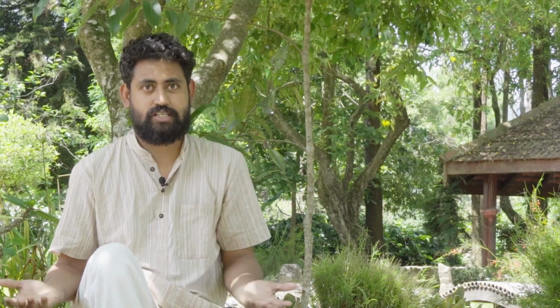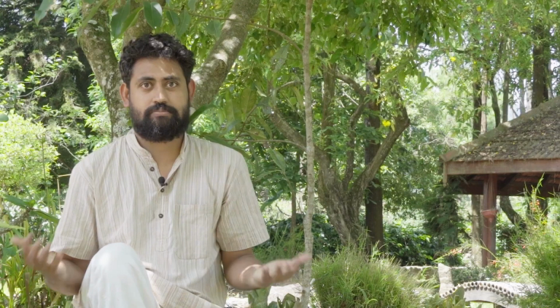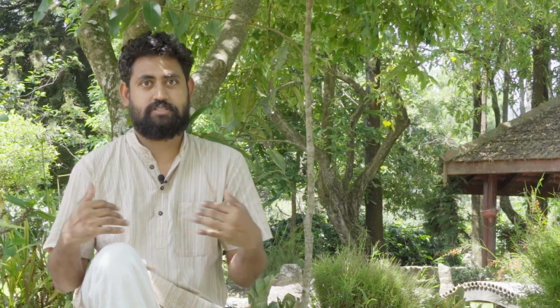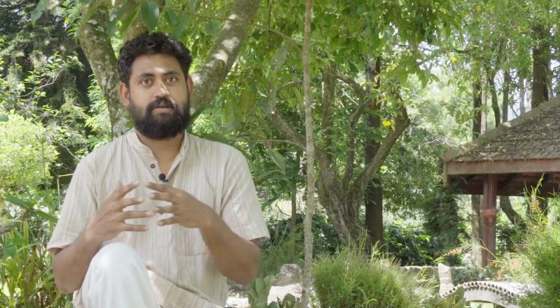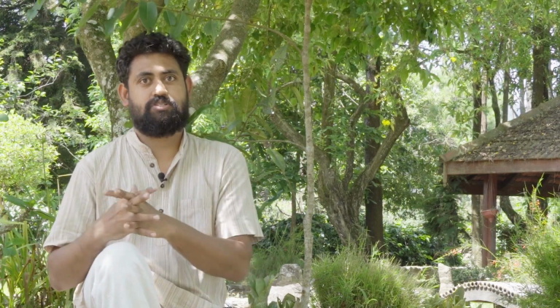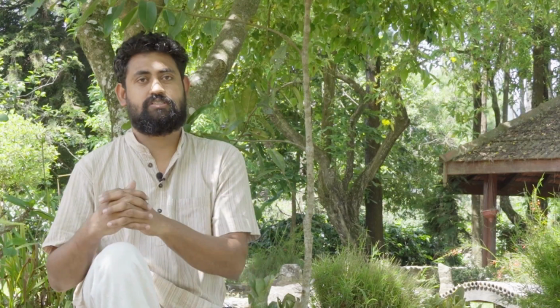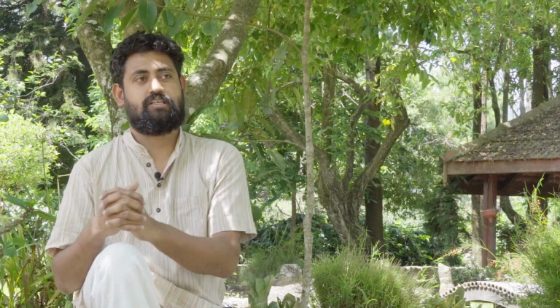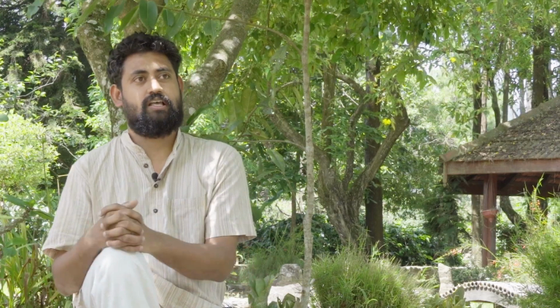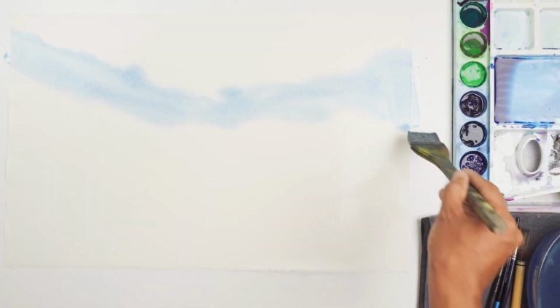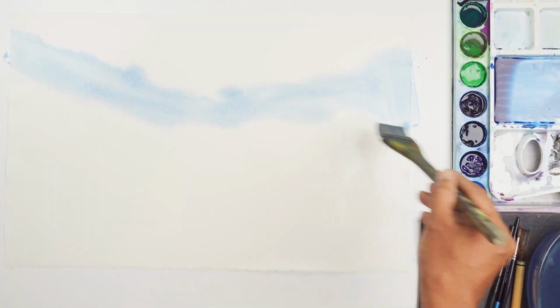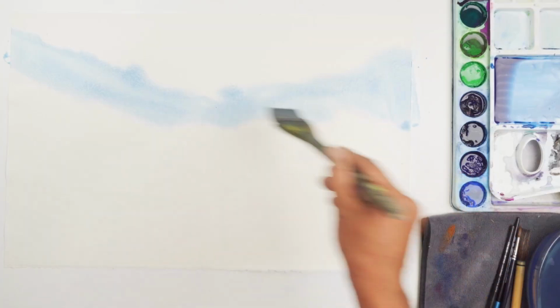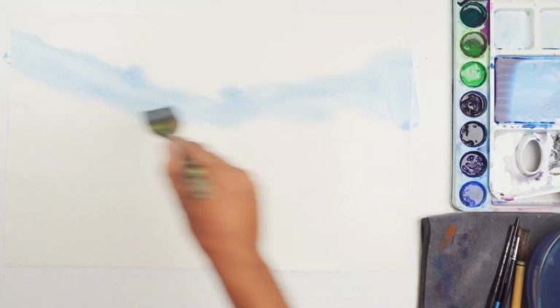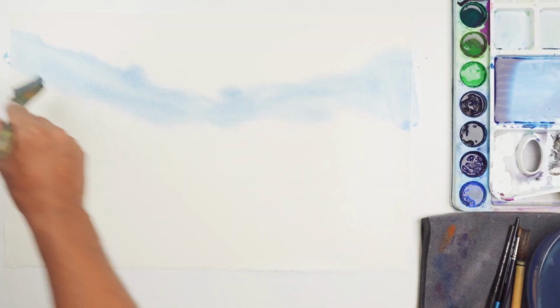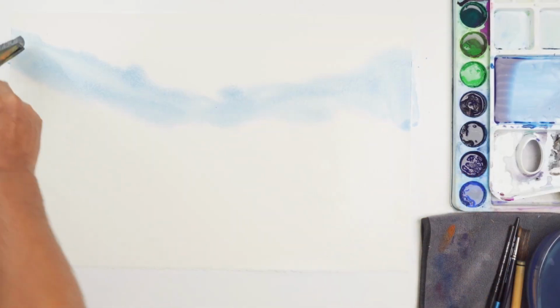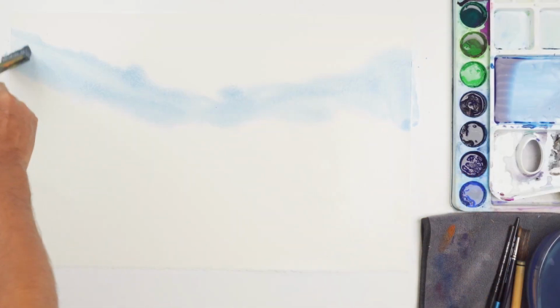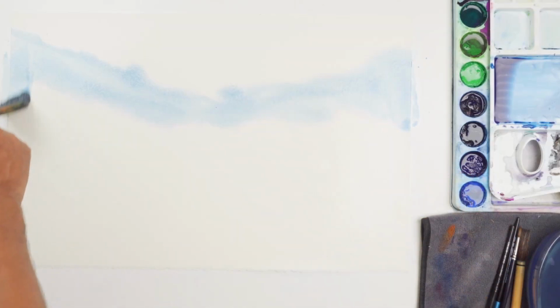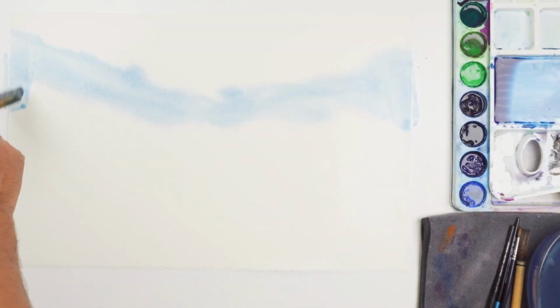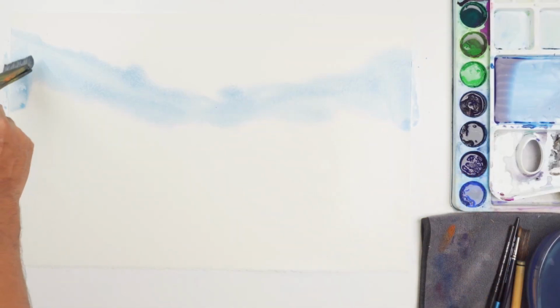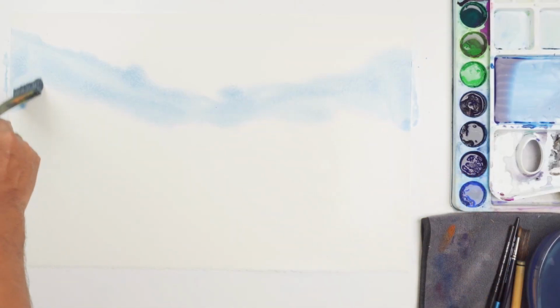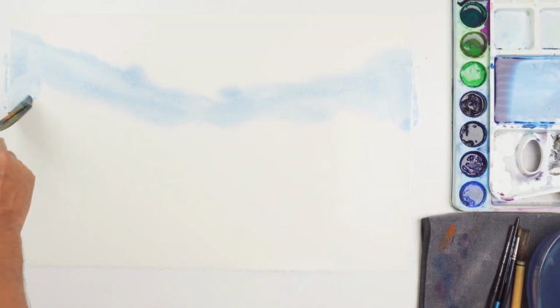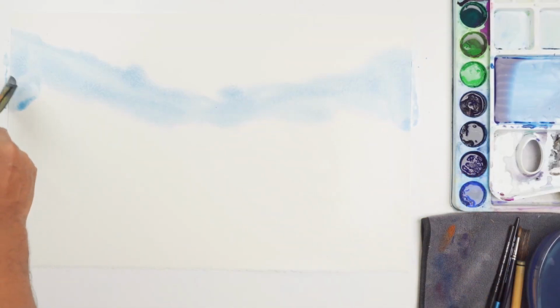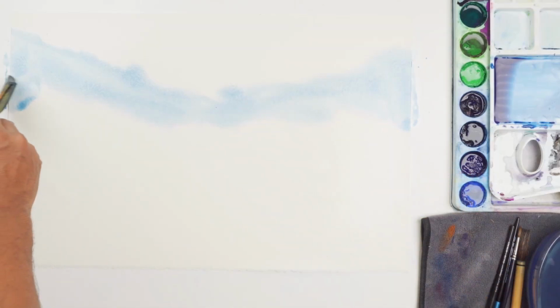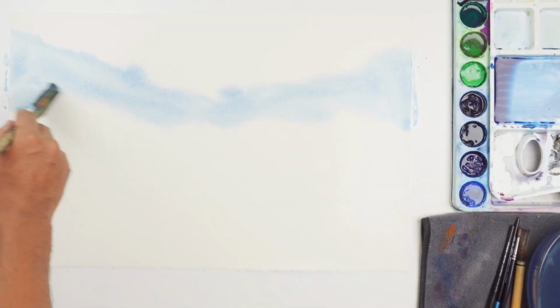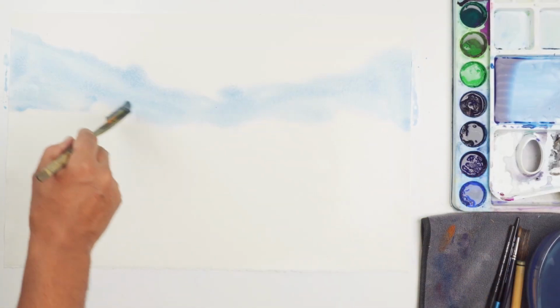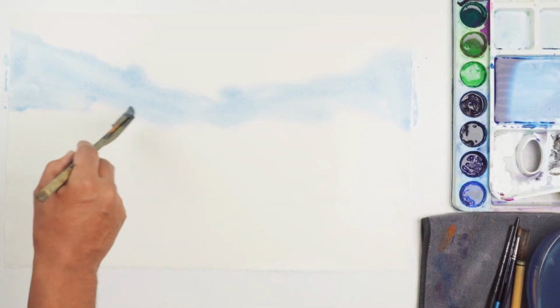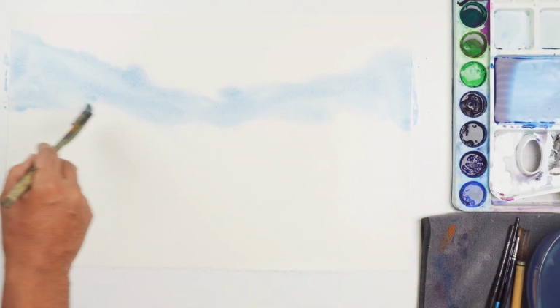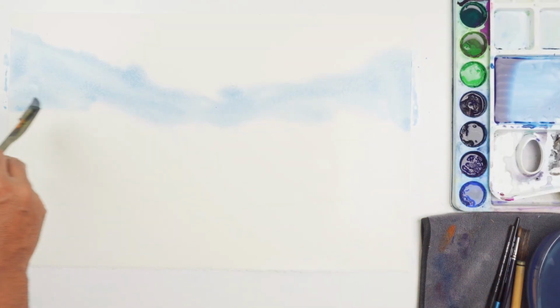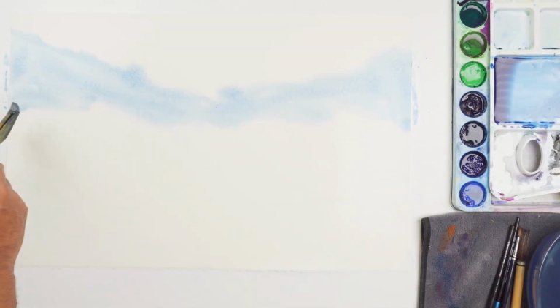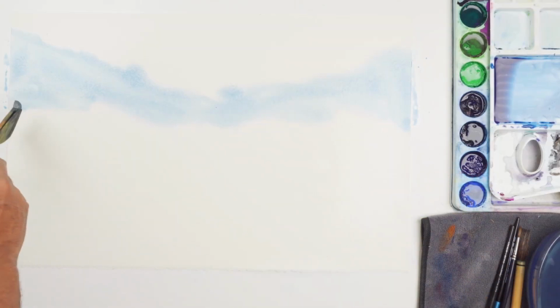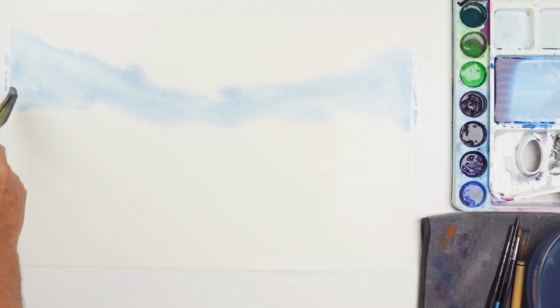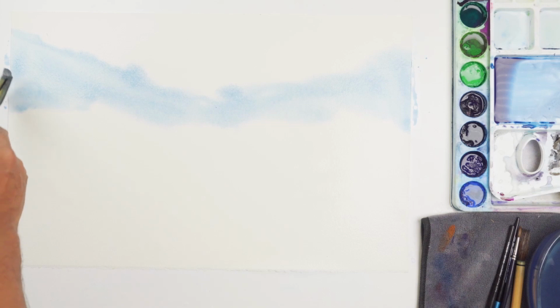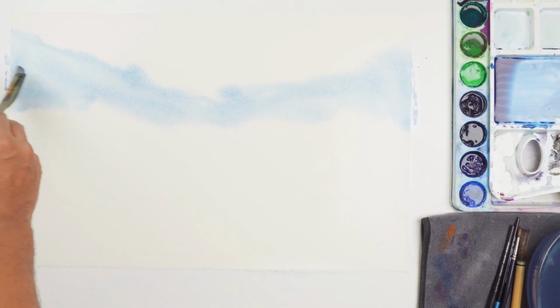In the rainy season it's much more pleasant to work wet on wet.